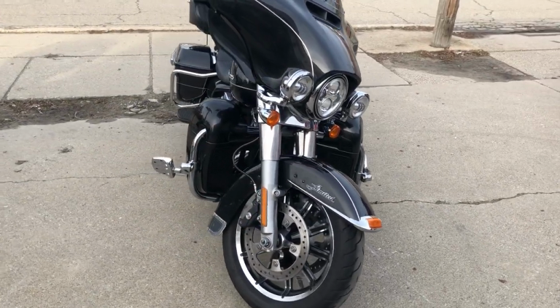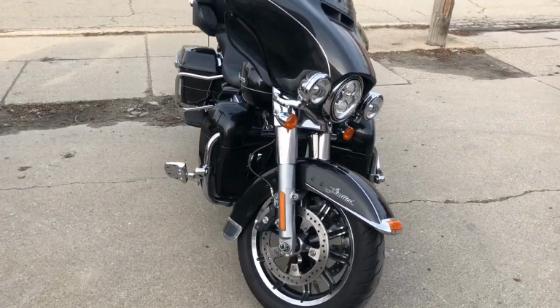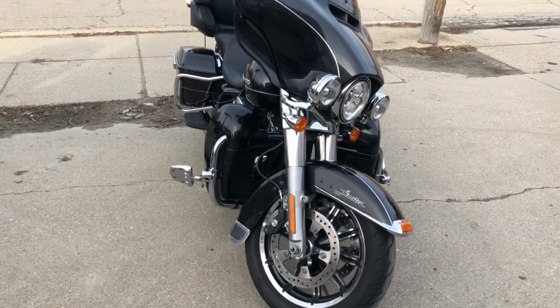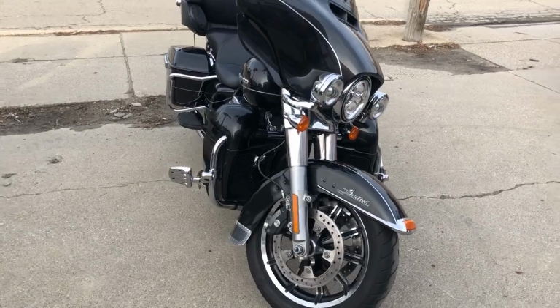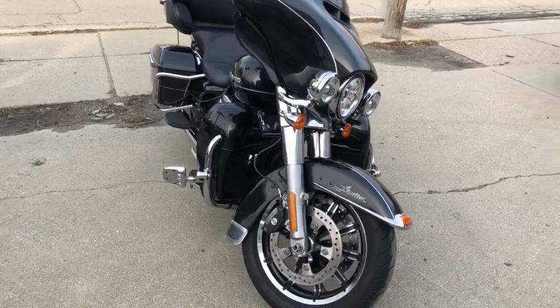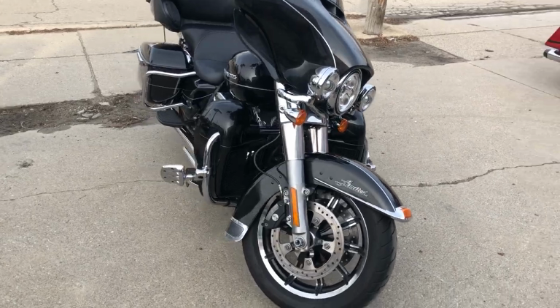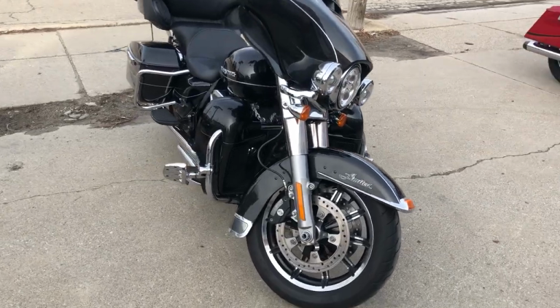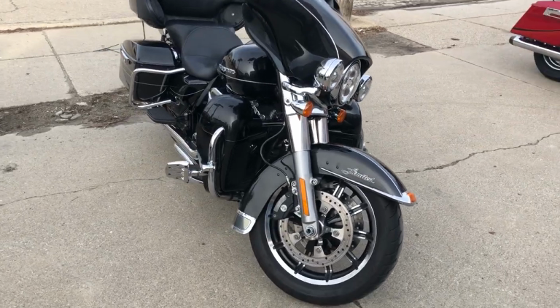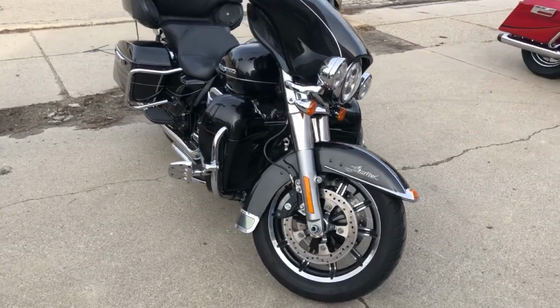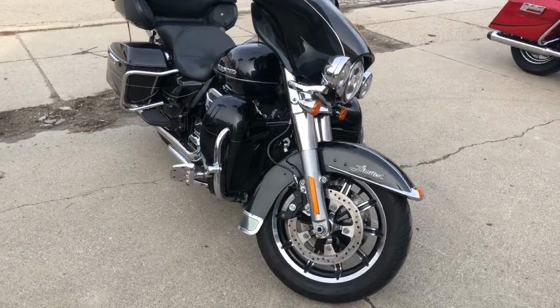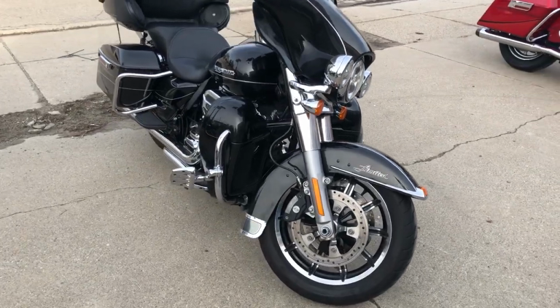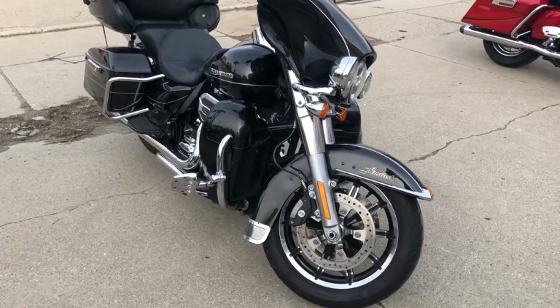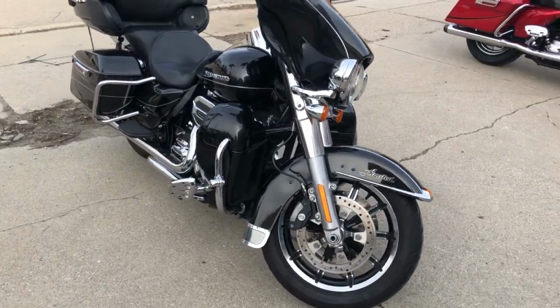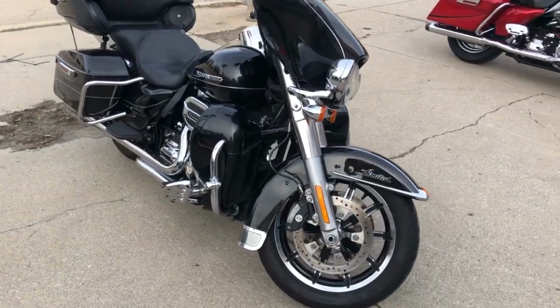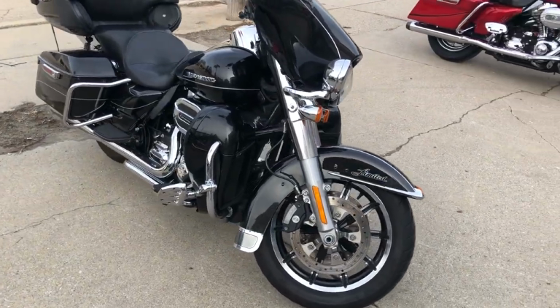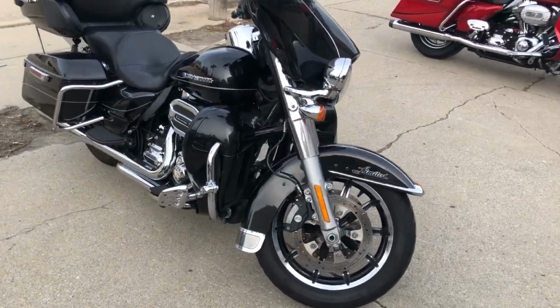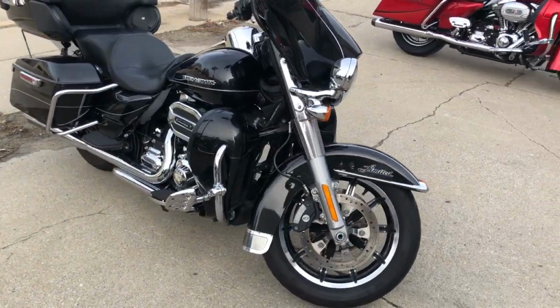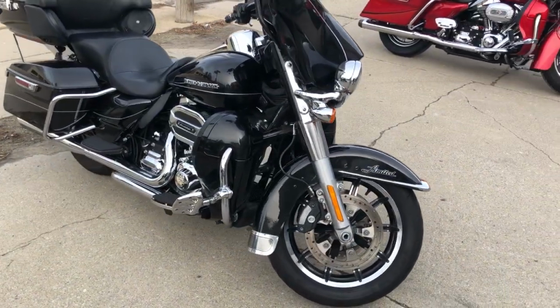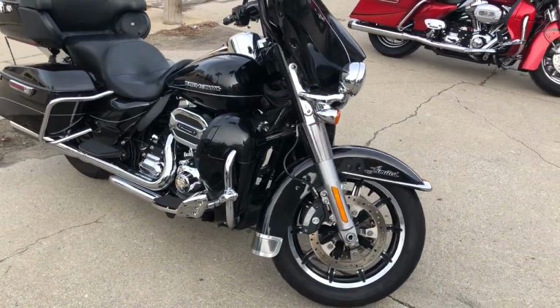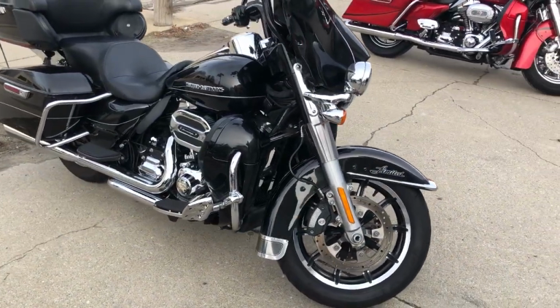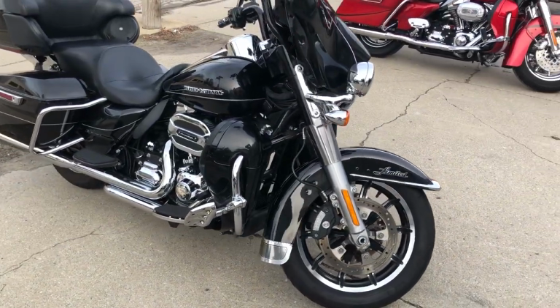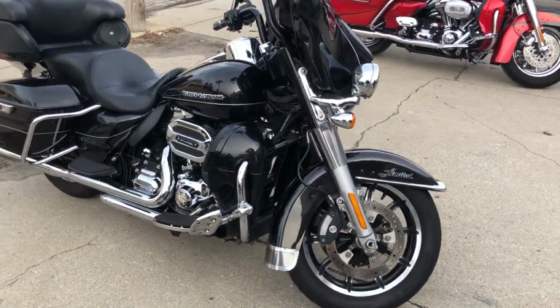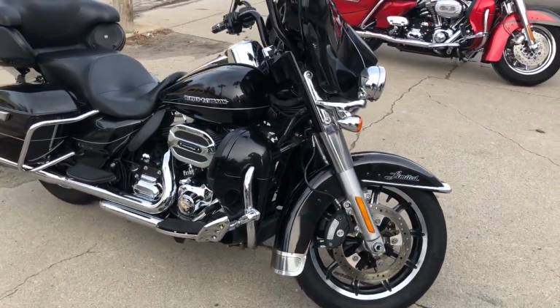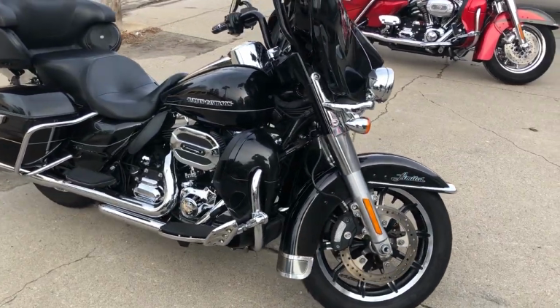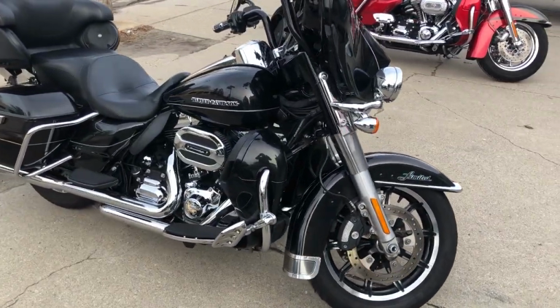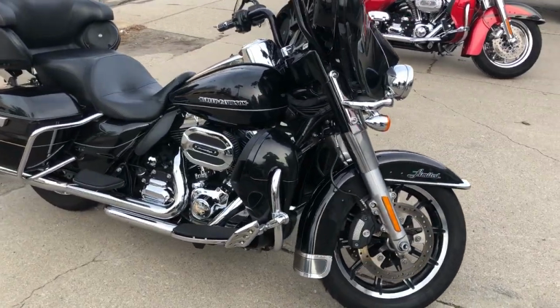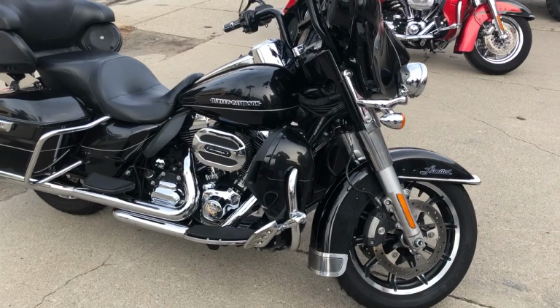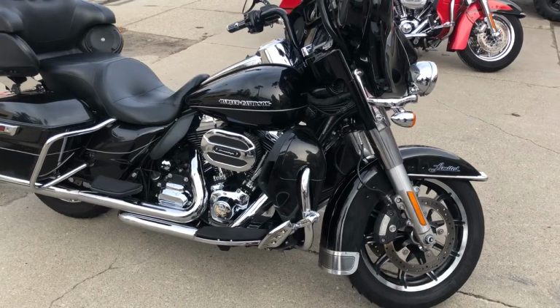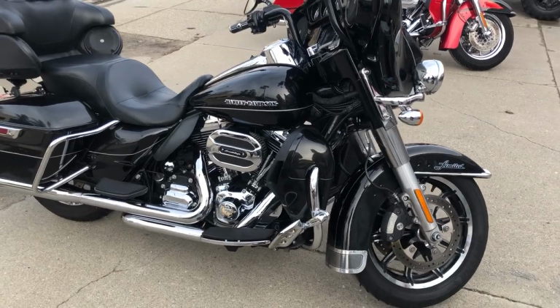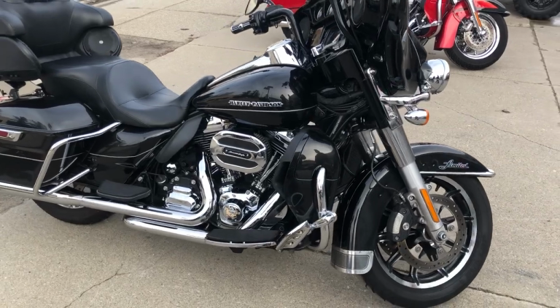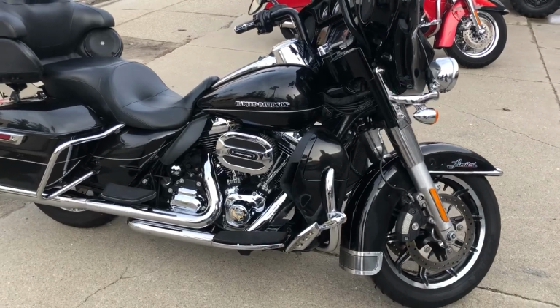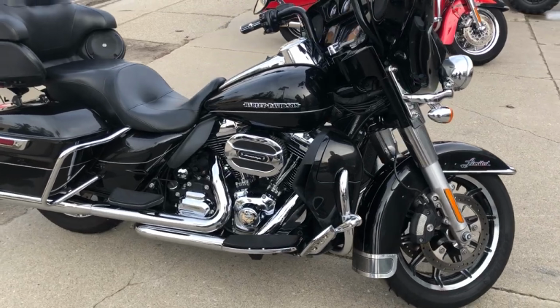Blue Book on this bike is $19,500. Save yourself thousands of dollars here at Approval Powersports.